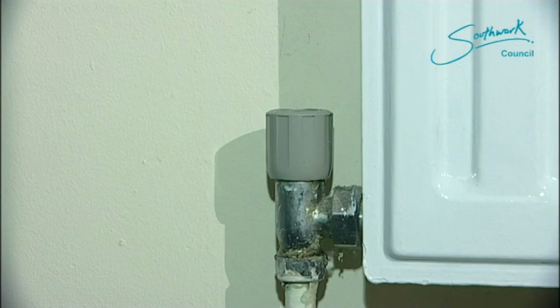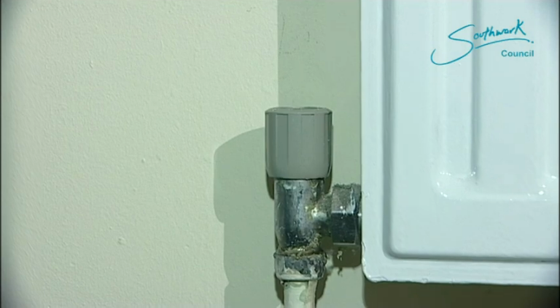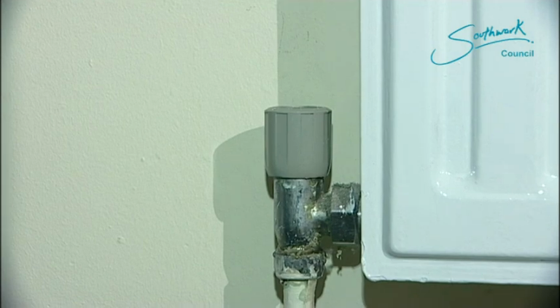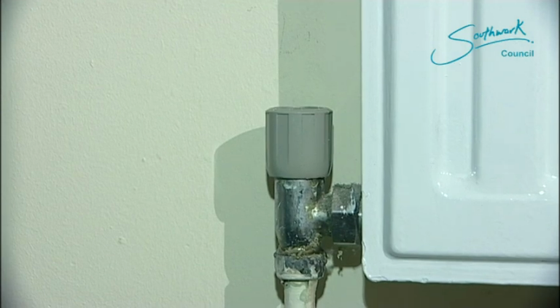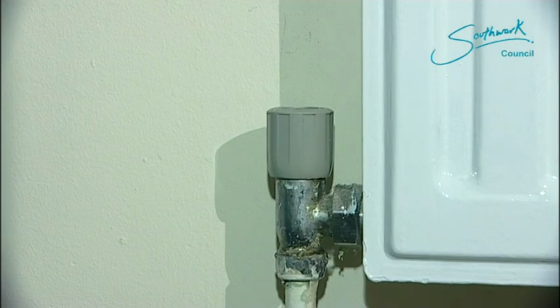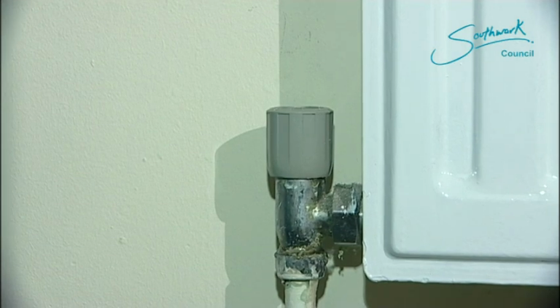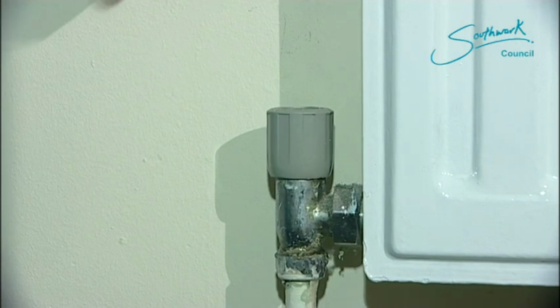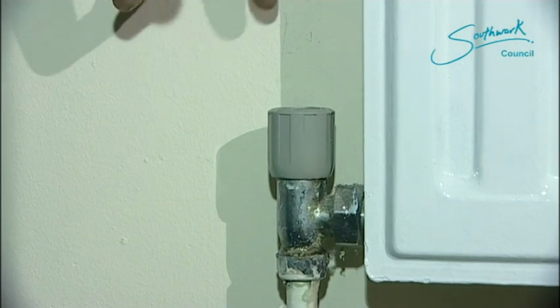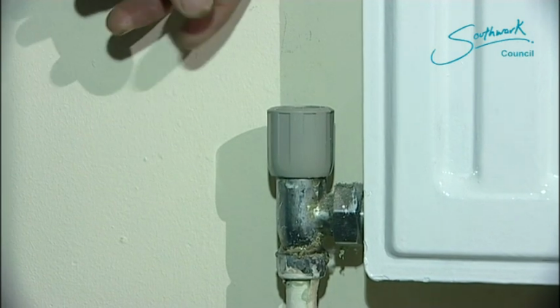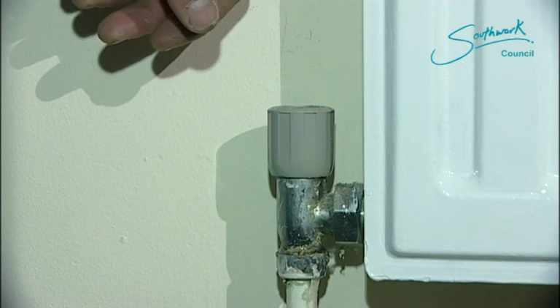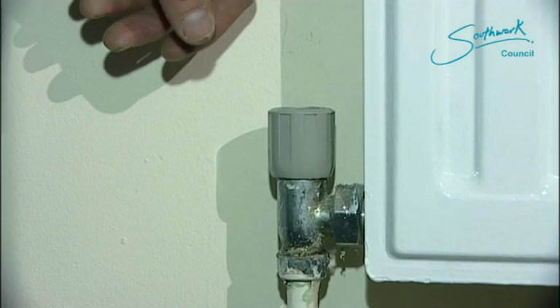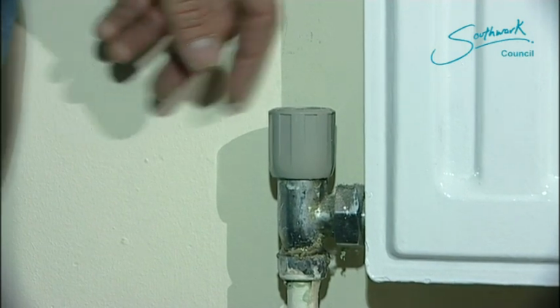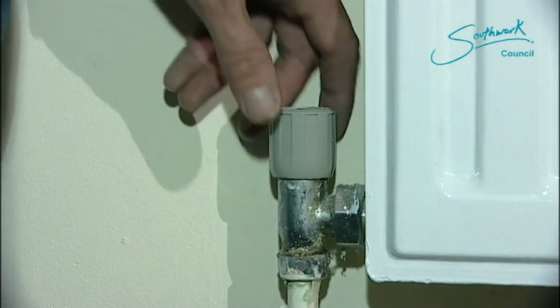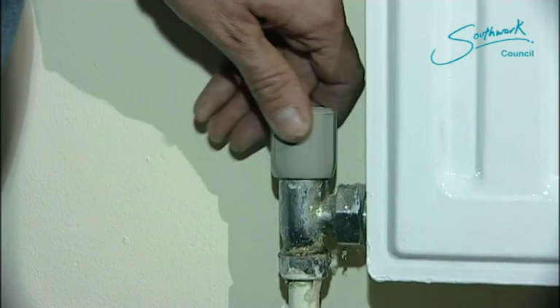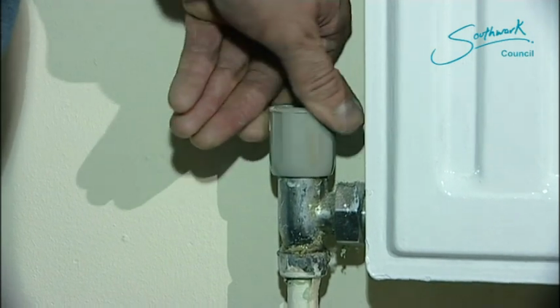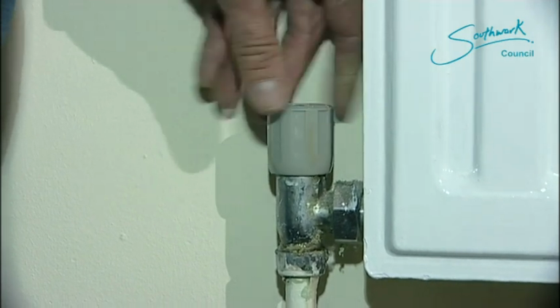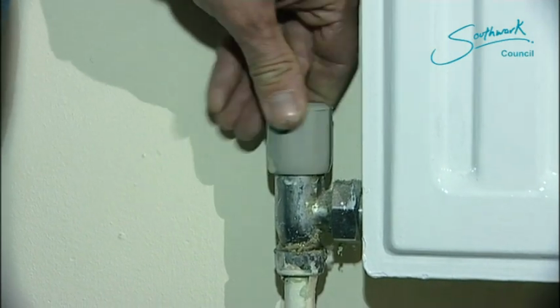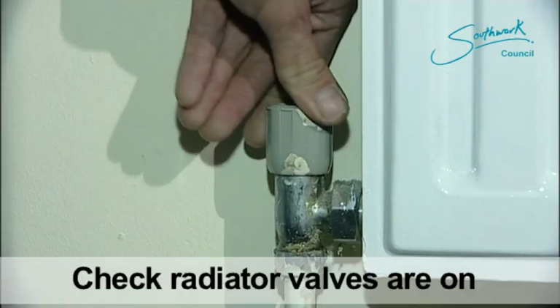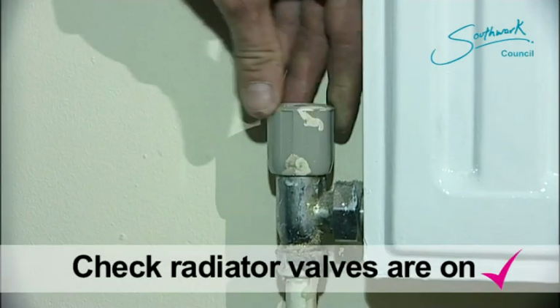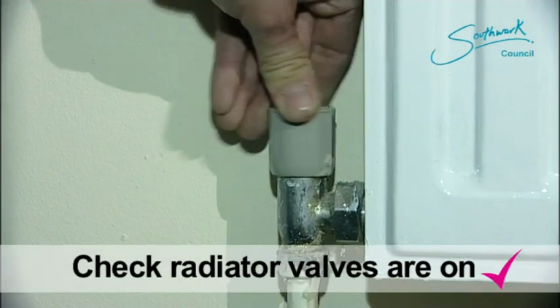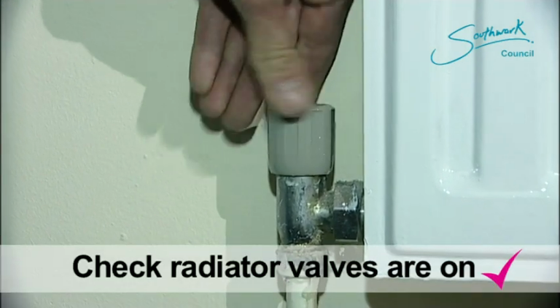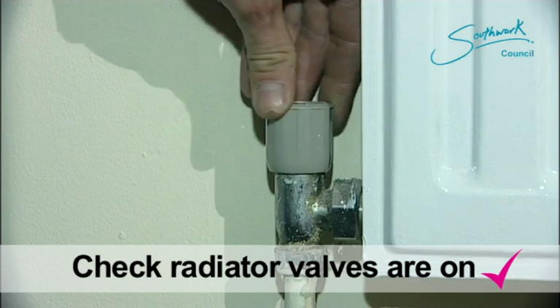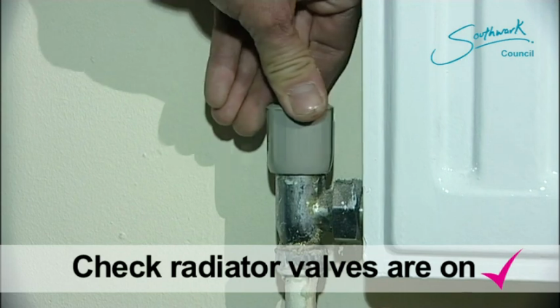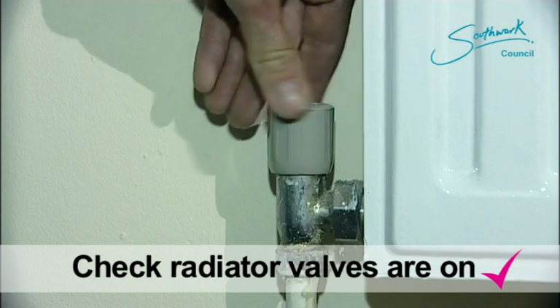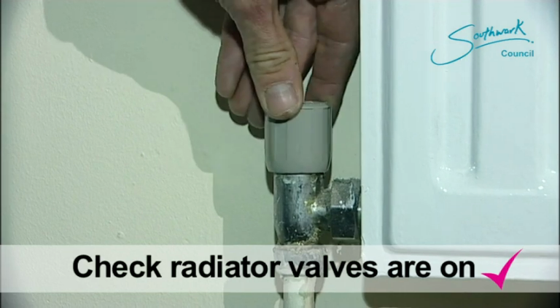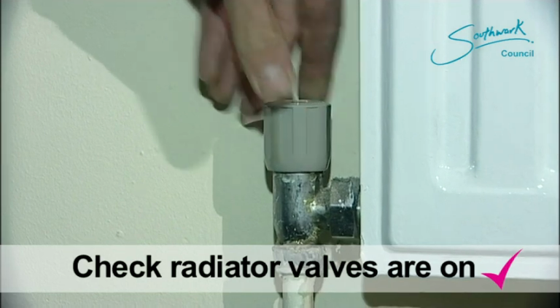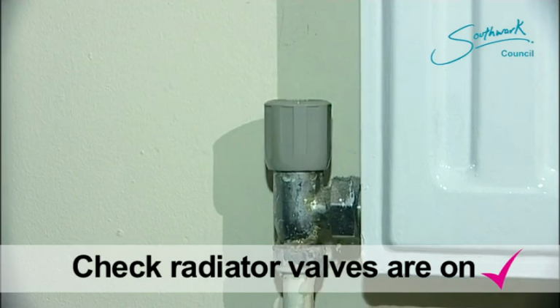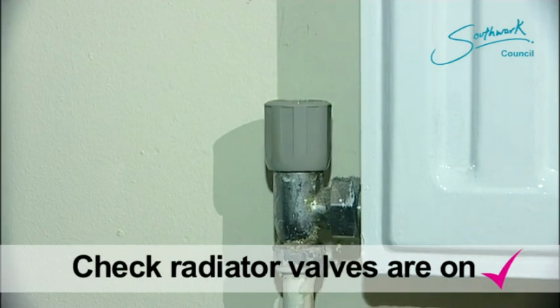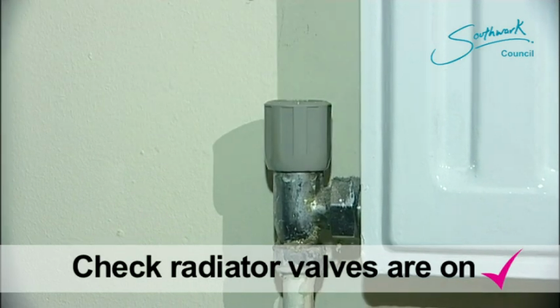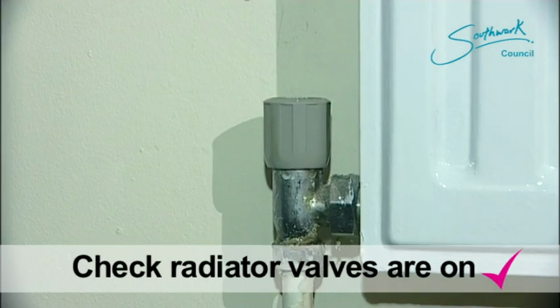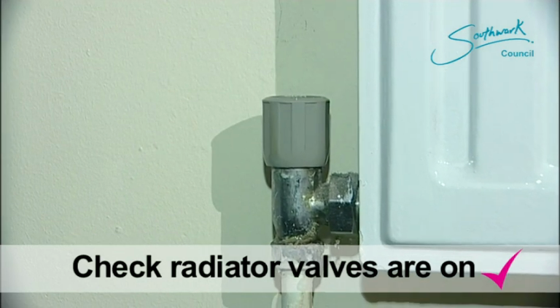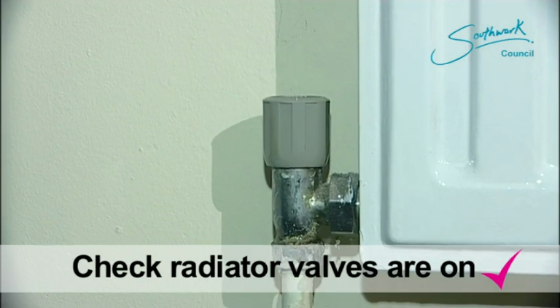Another possible cause is that the valves have been turned off. Let's just check this one. Now we're going to check every valve on every radiator.